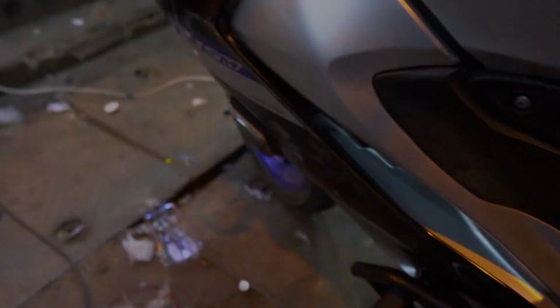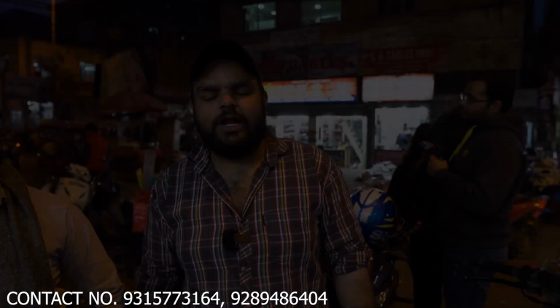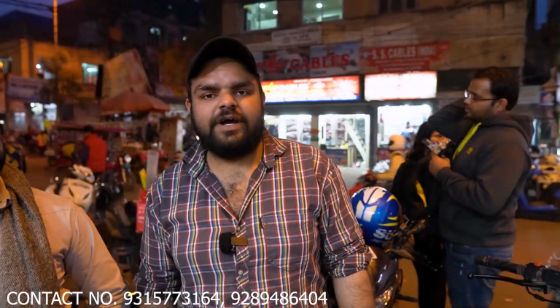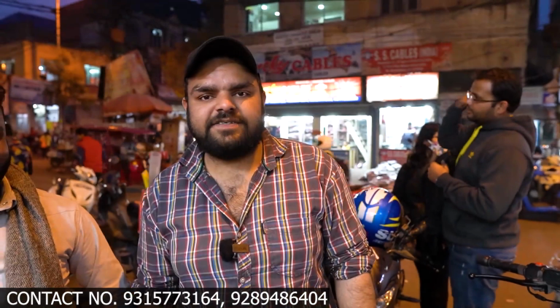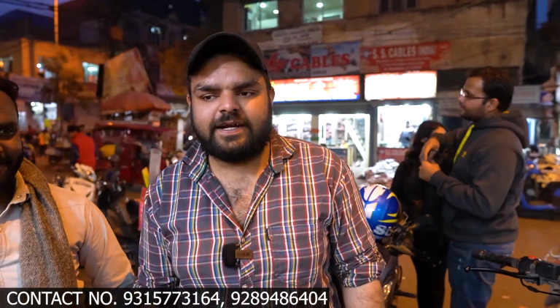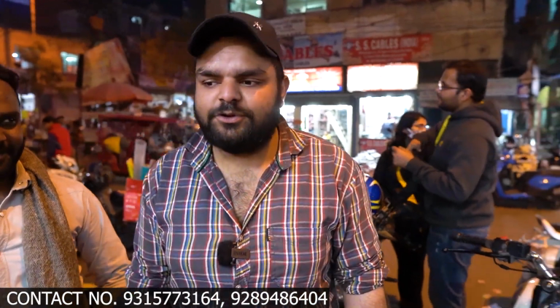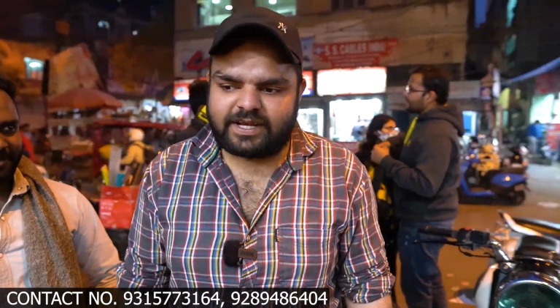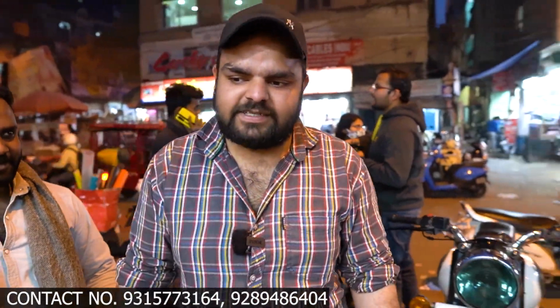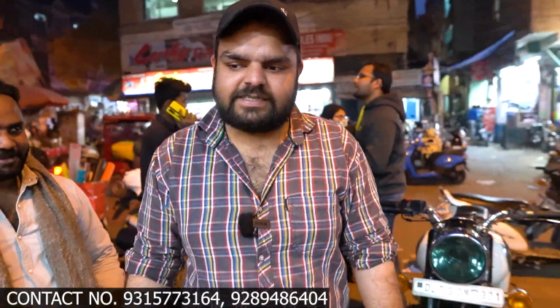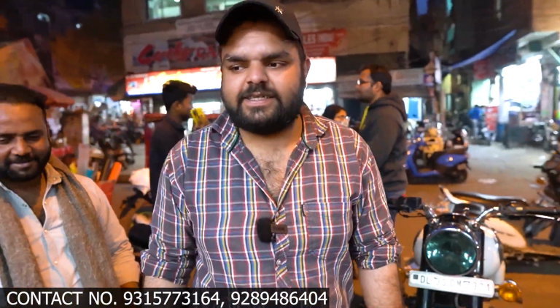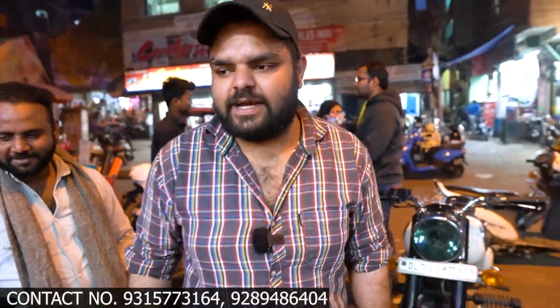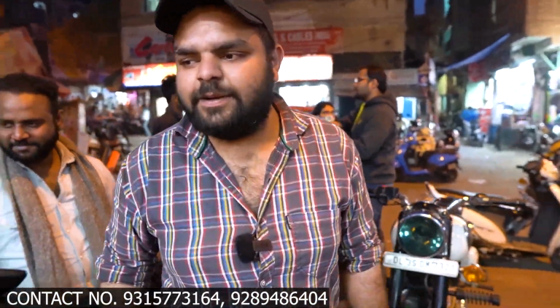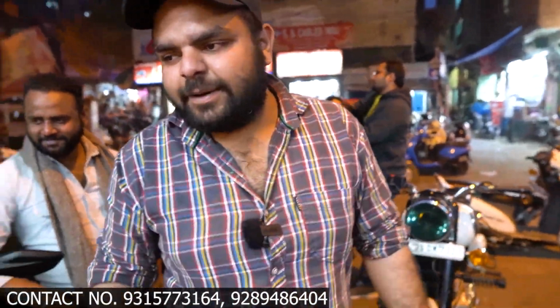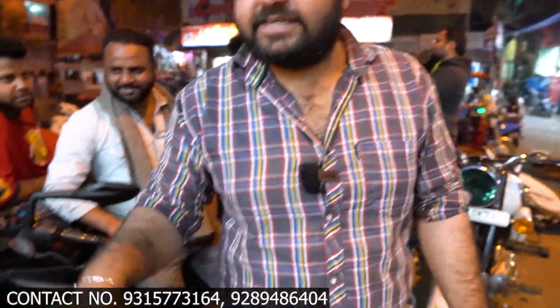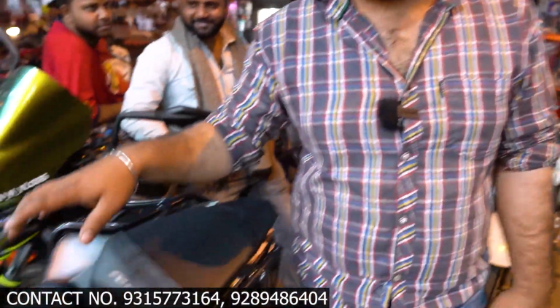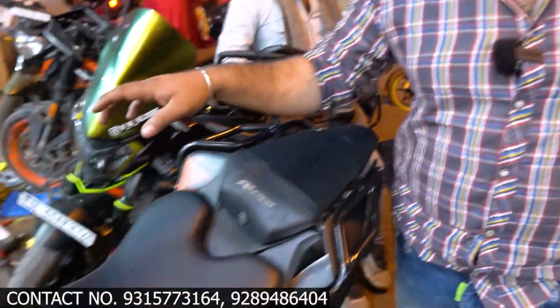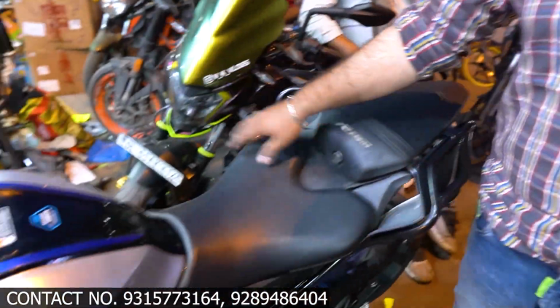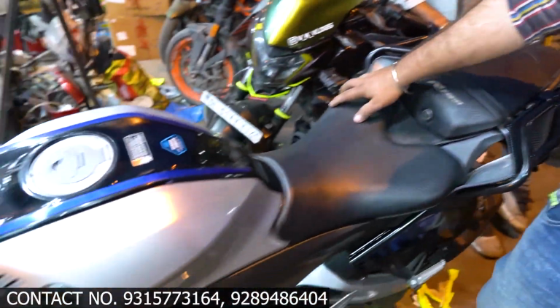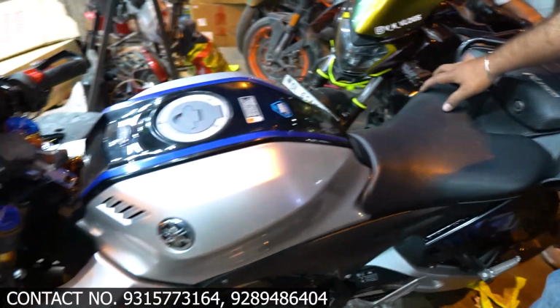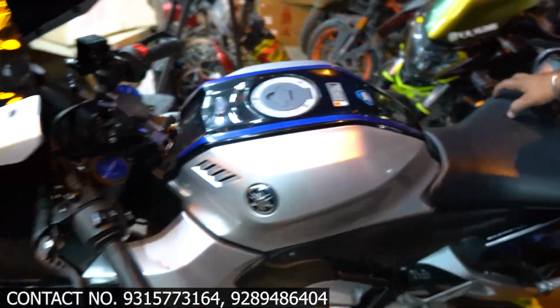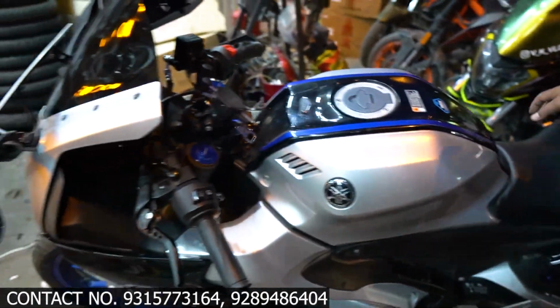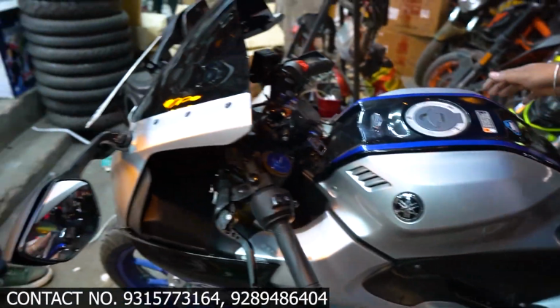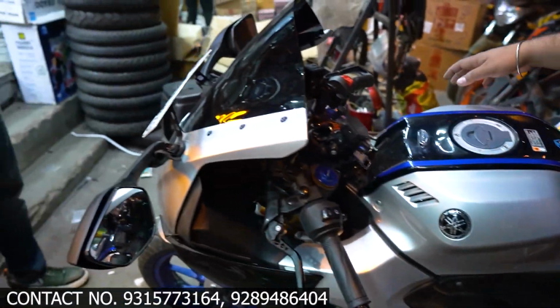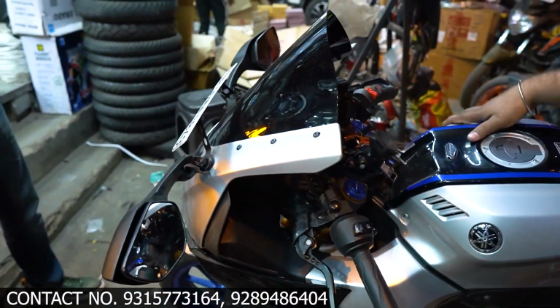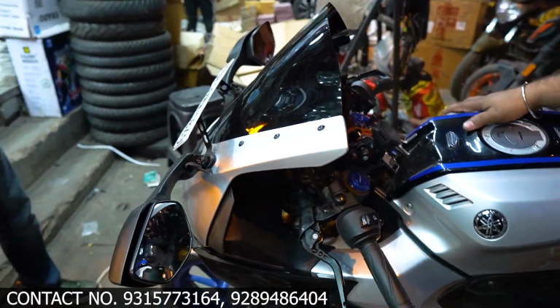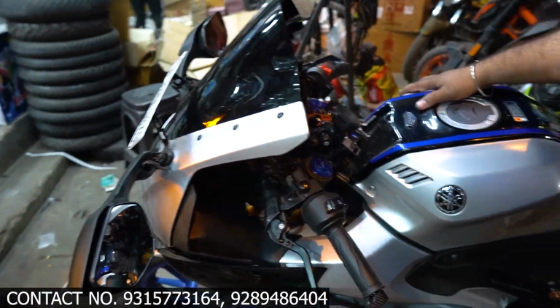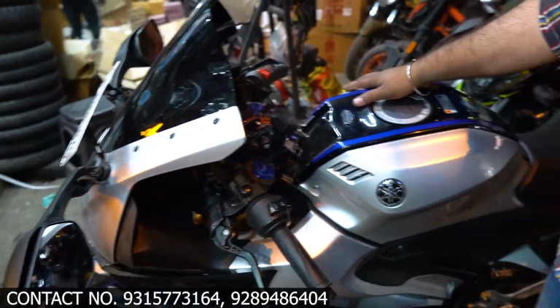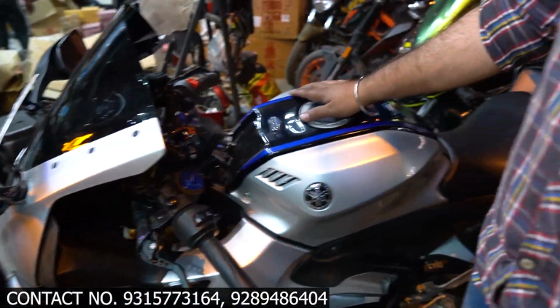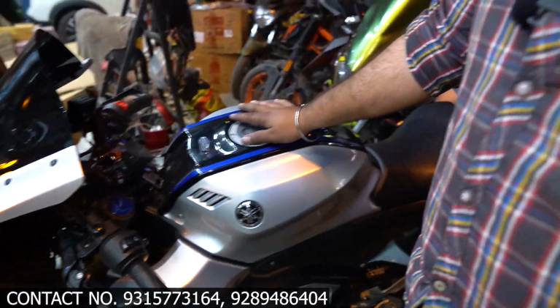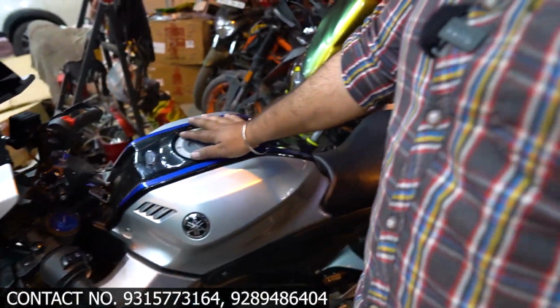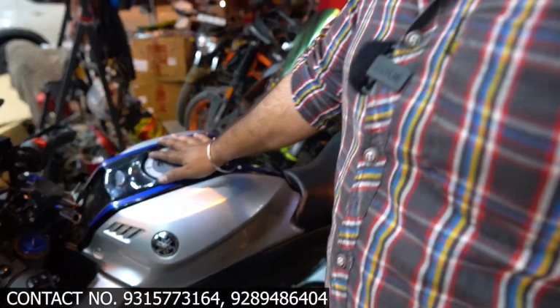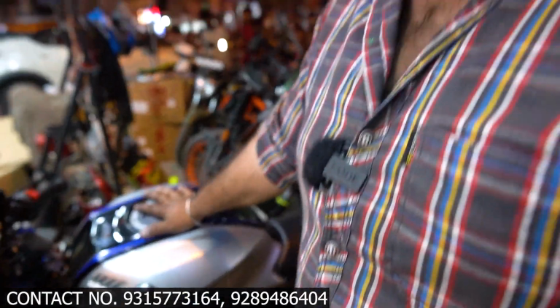Hello guys, welcome to Akans Accessories. Today we have an R15M, as you can see we have a lot of modifications.